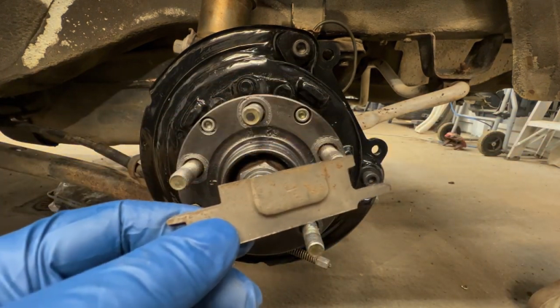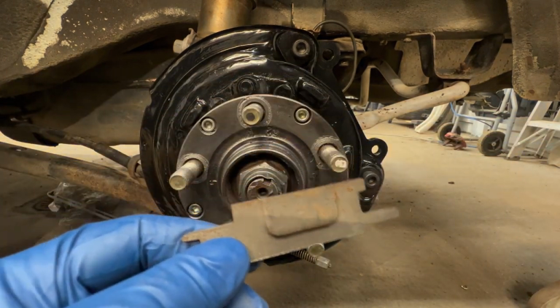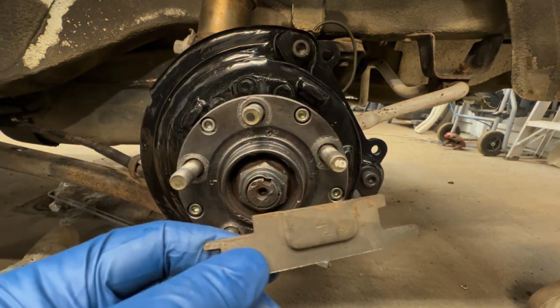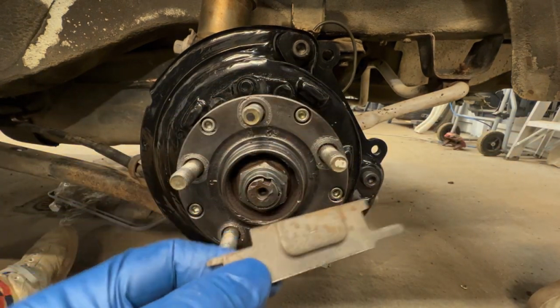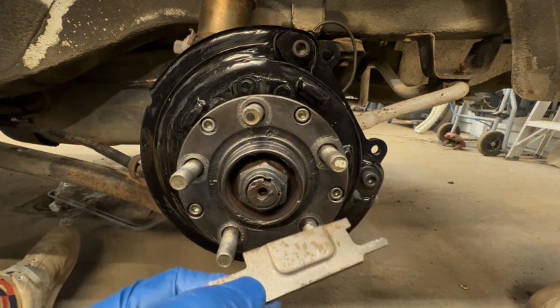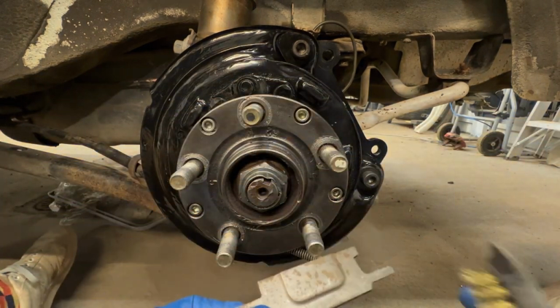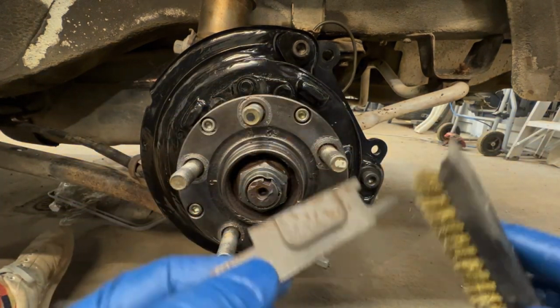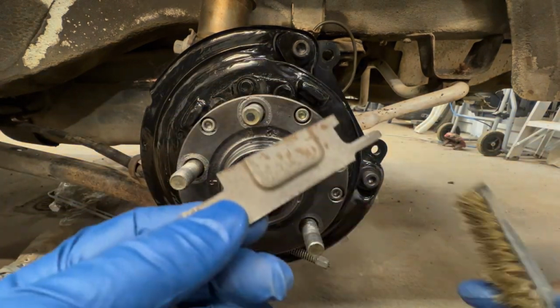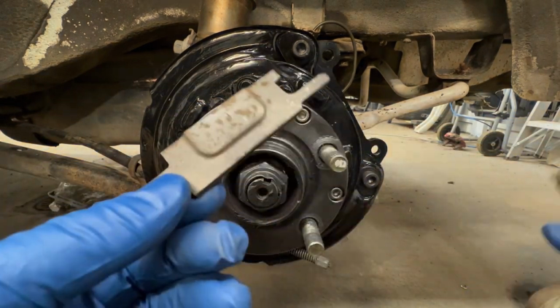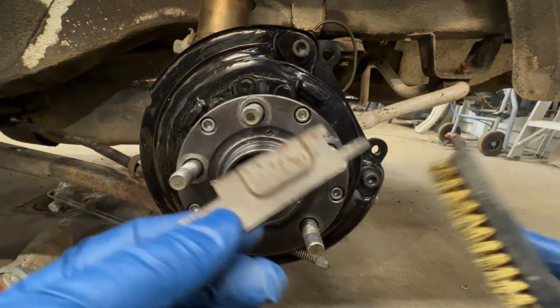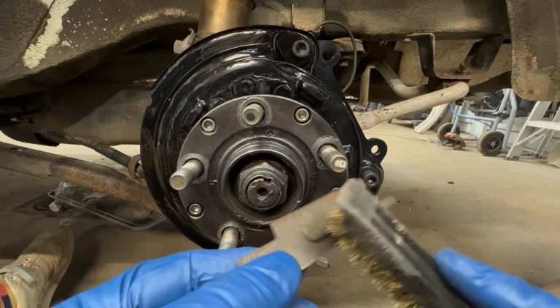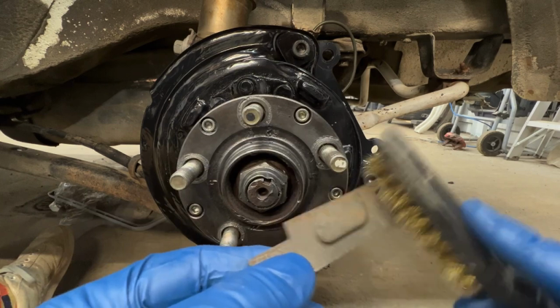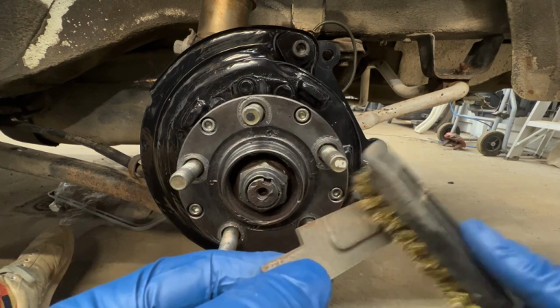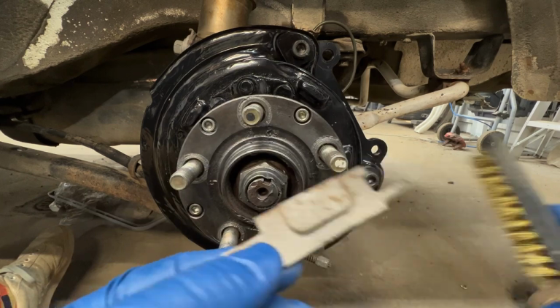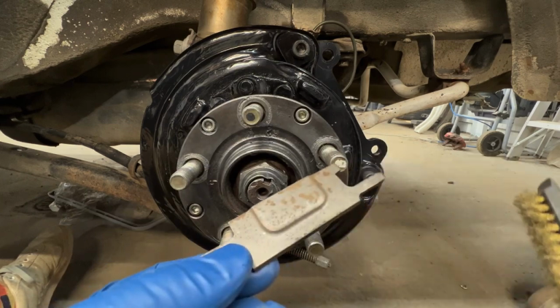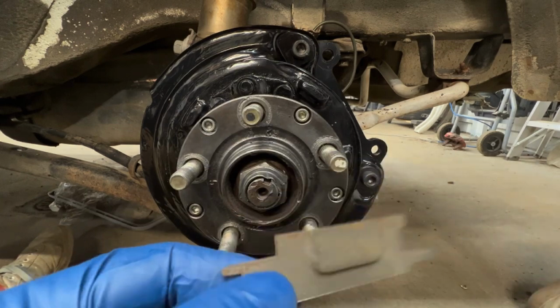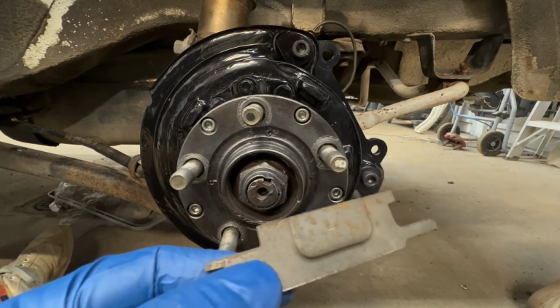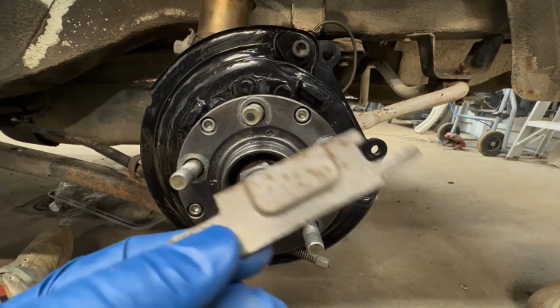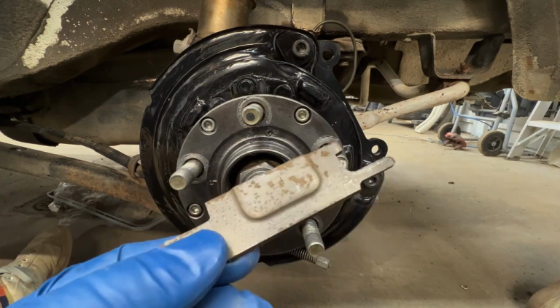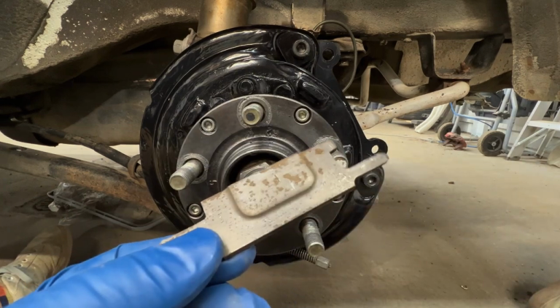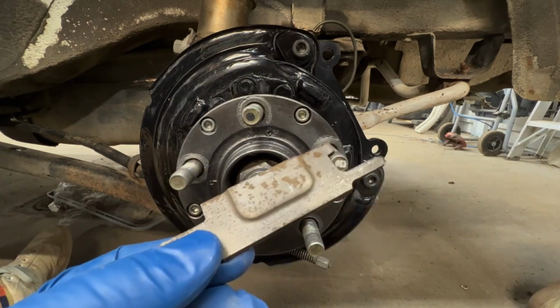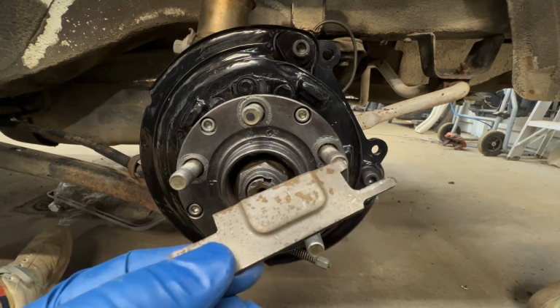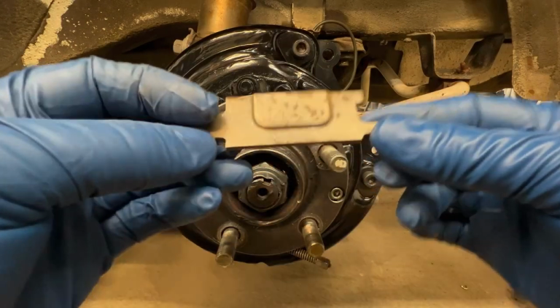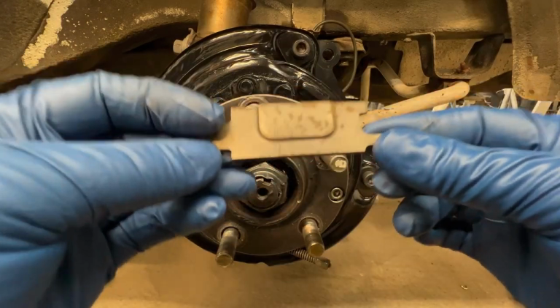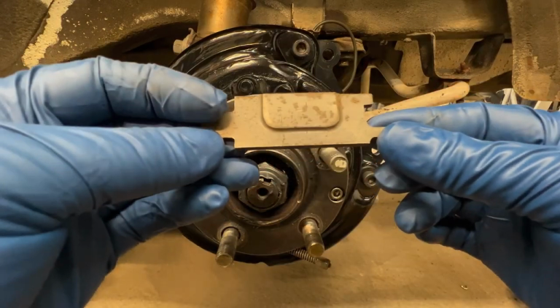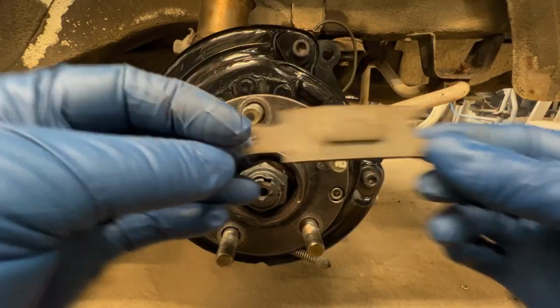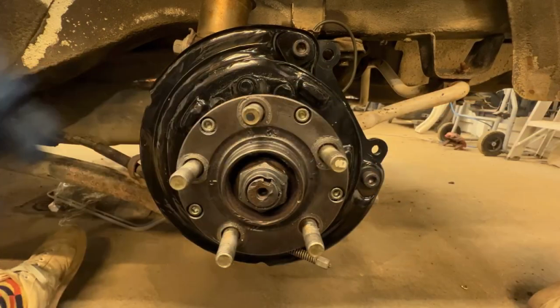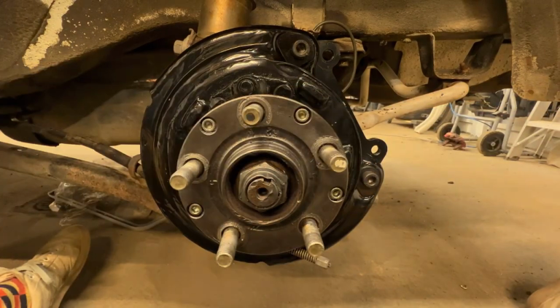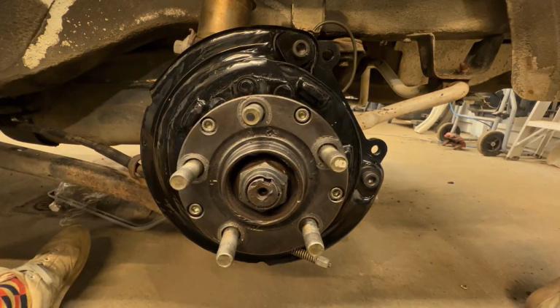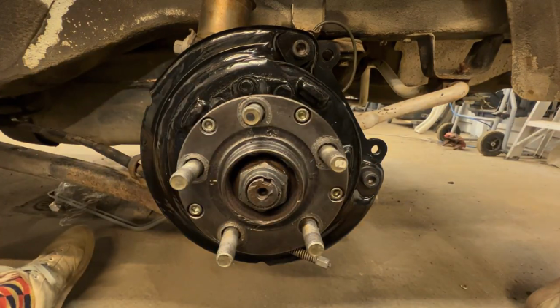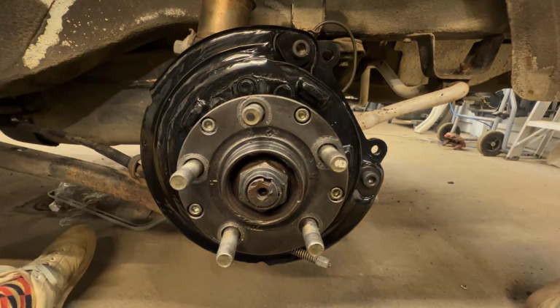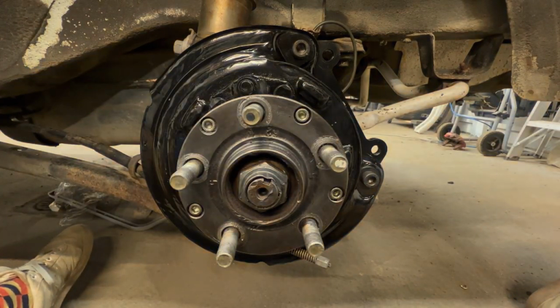I just hit it with a wire brush. You can put some grease on it to clean it up, so that's one of the parts you'll need to reuse.